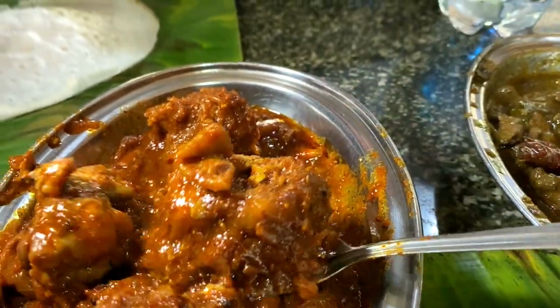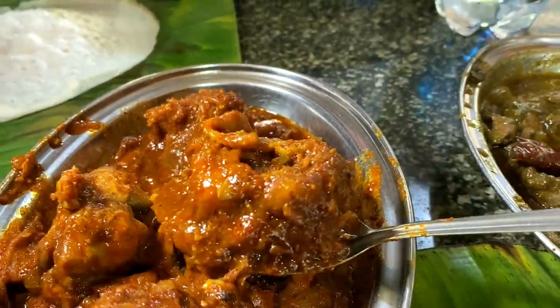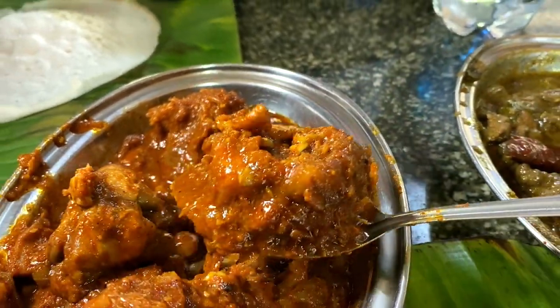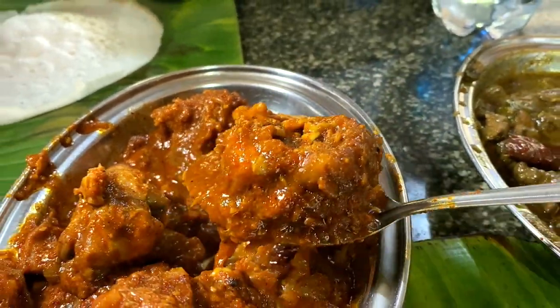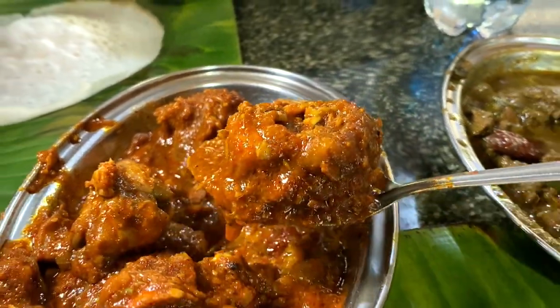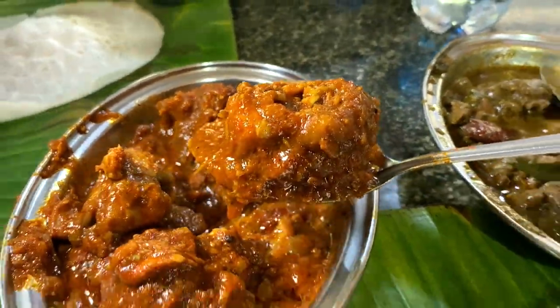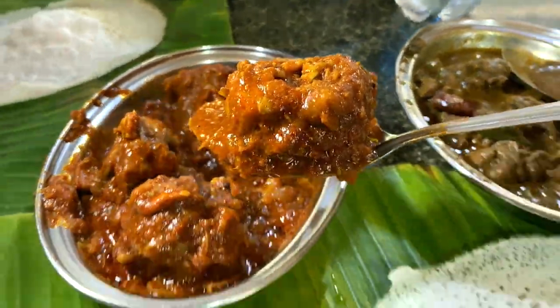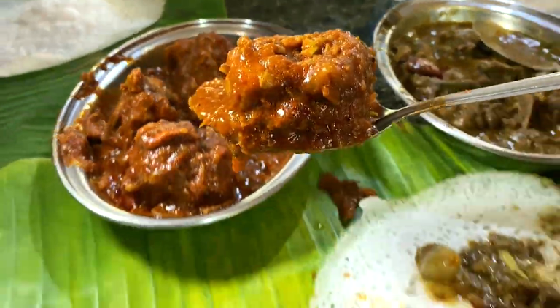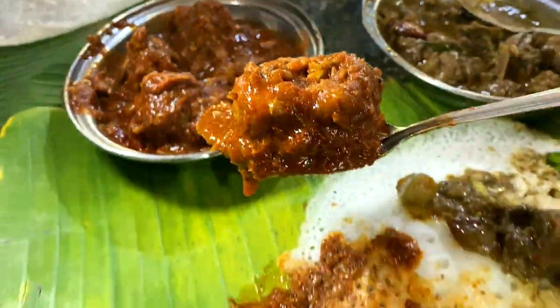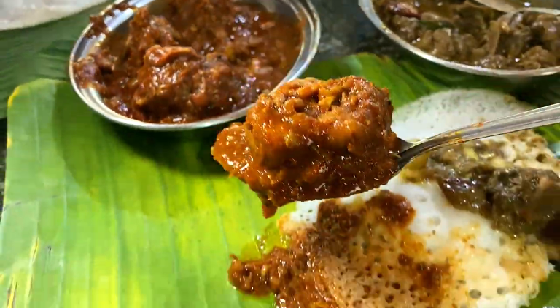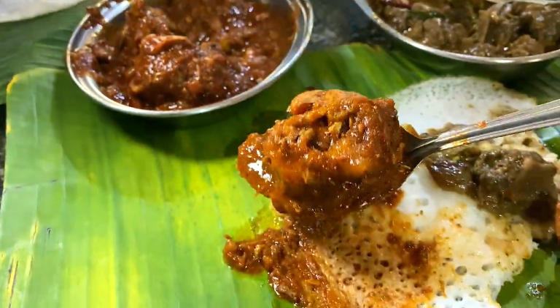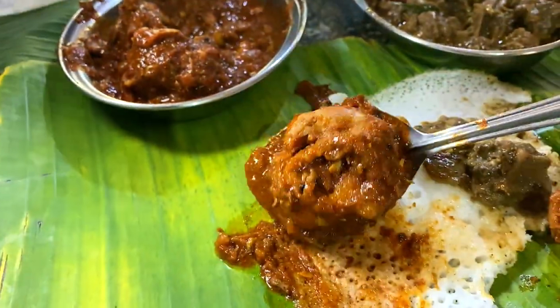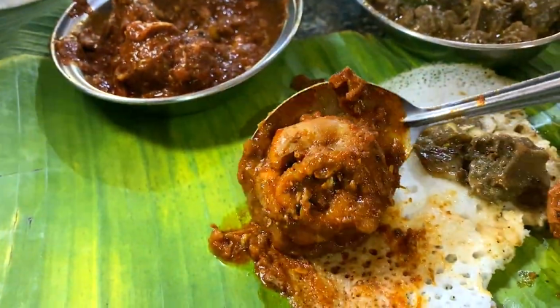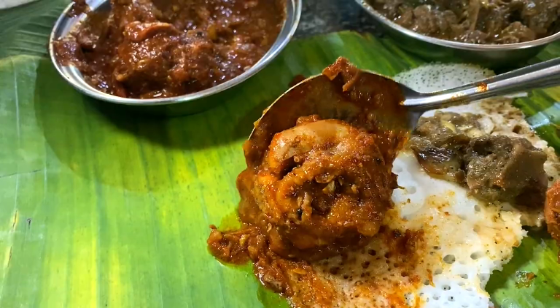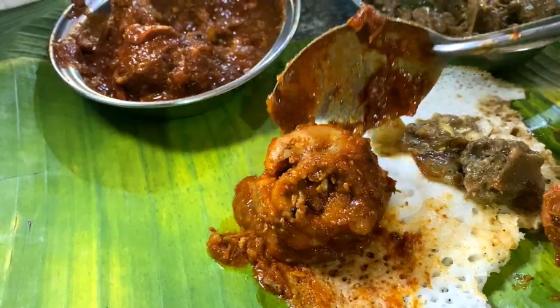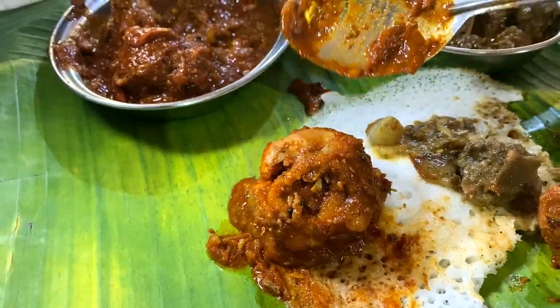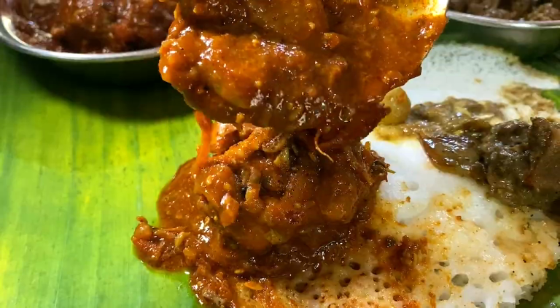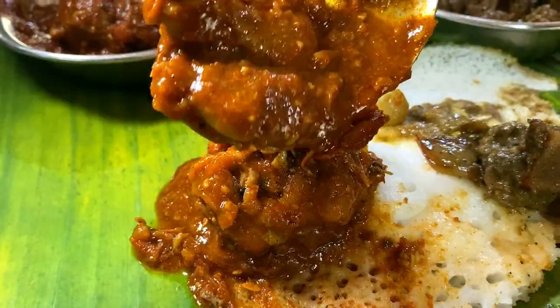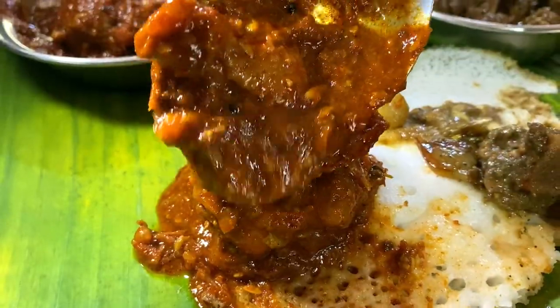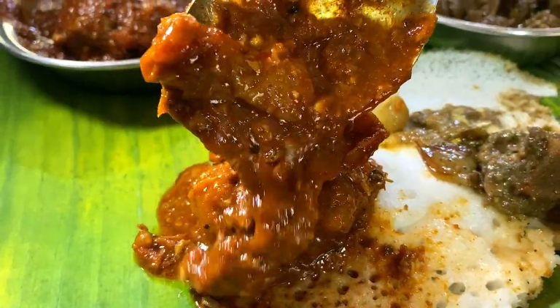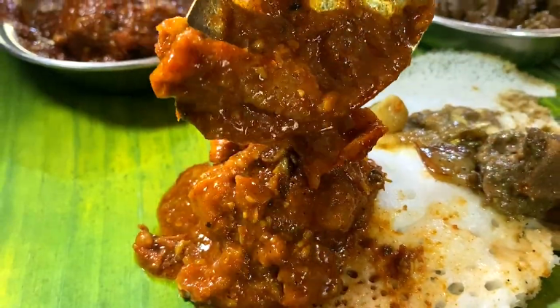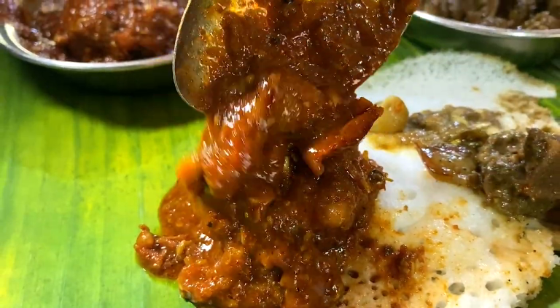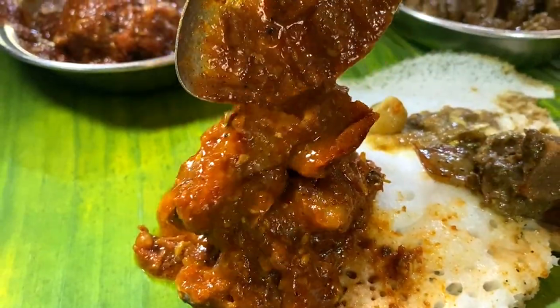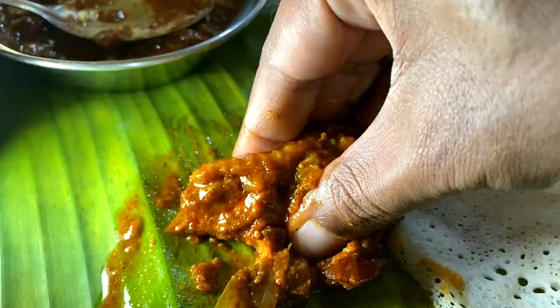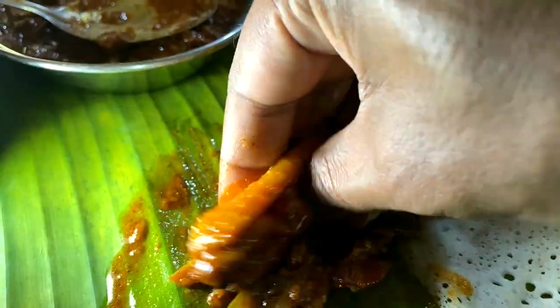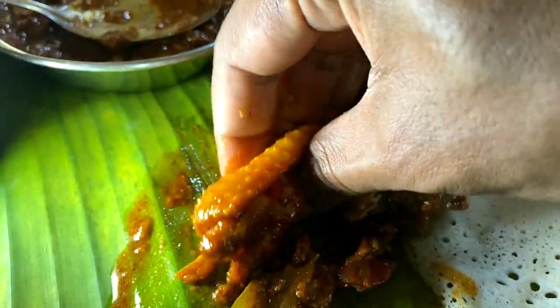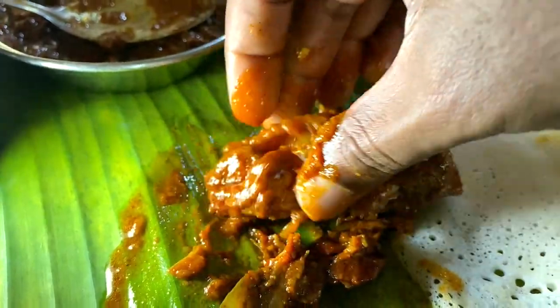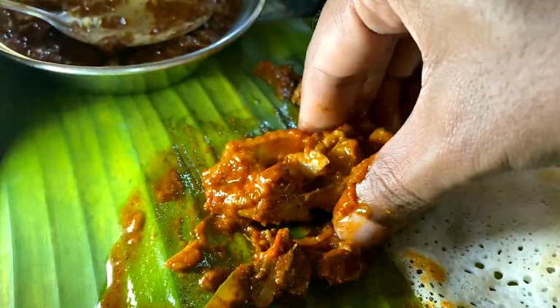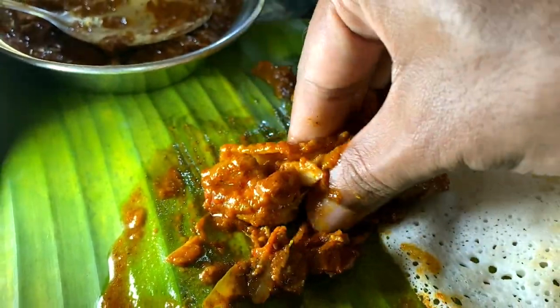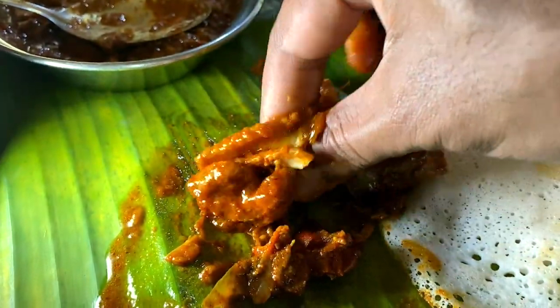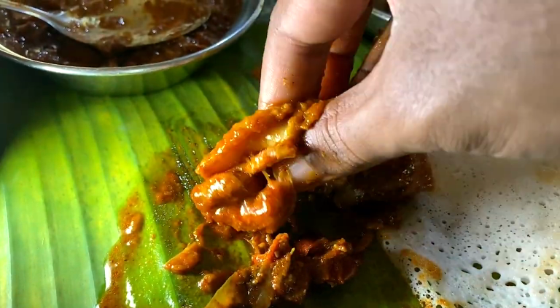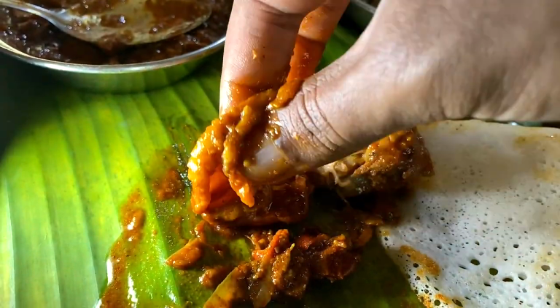We're going to make a chicken! I'm going to make a chicken and eat my own, and this is my chicken. I'm very soft.